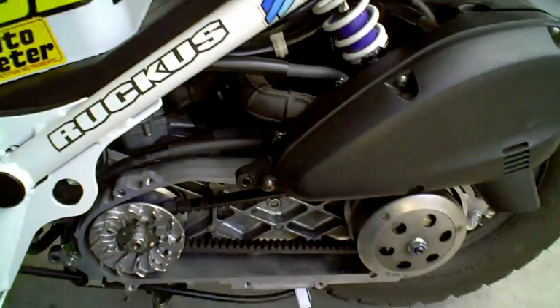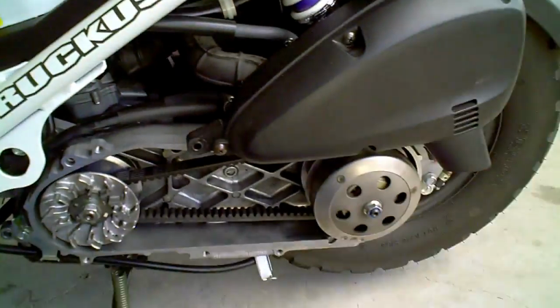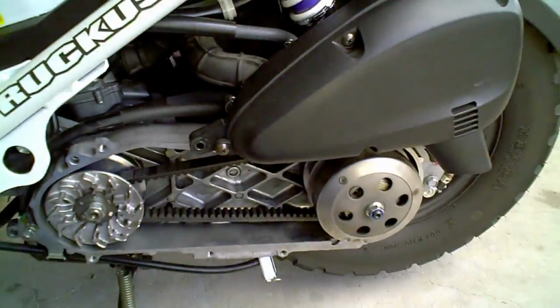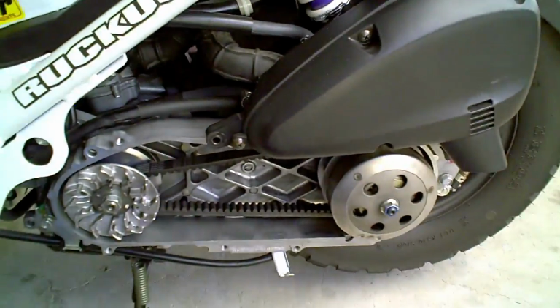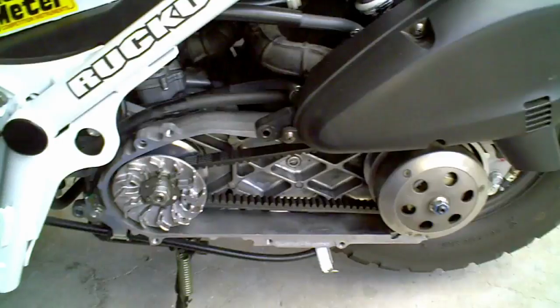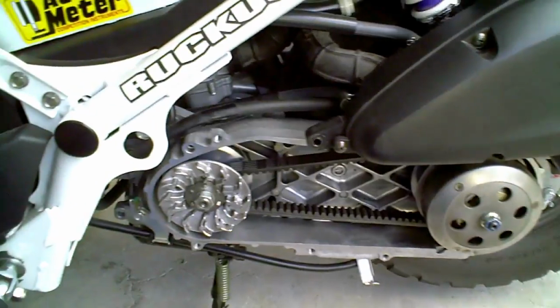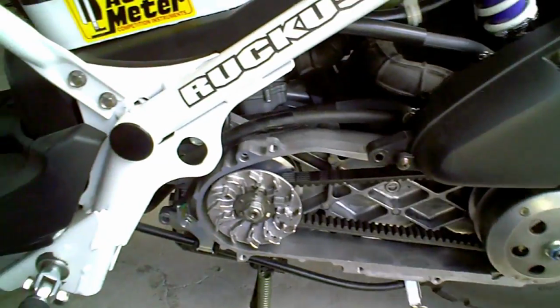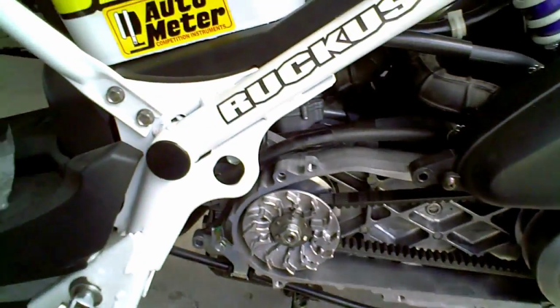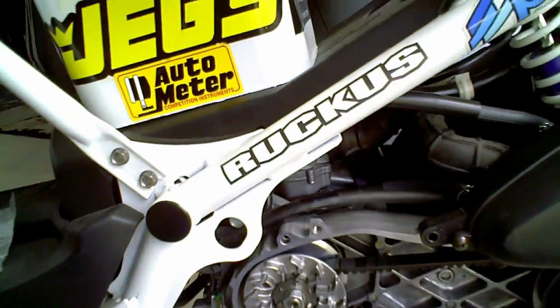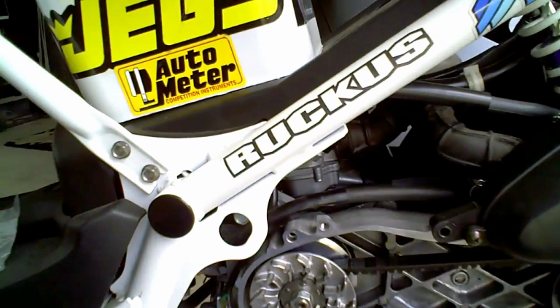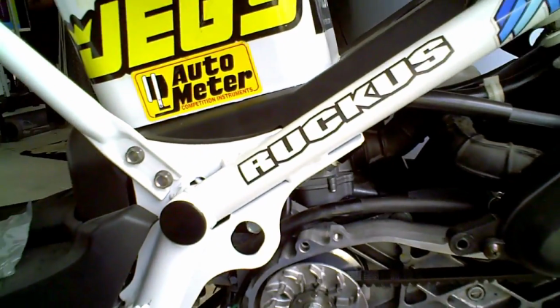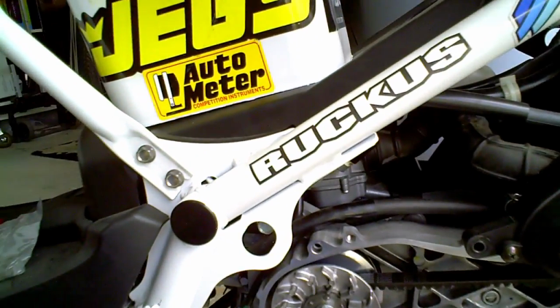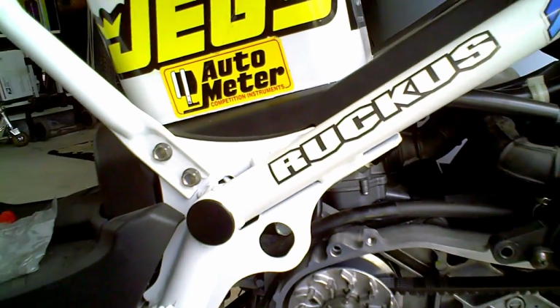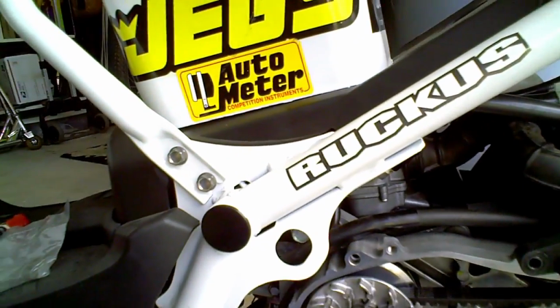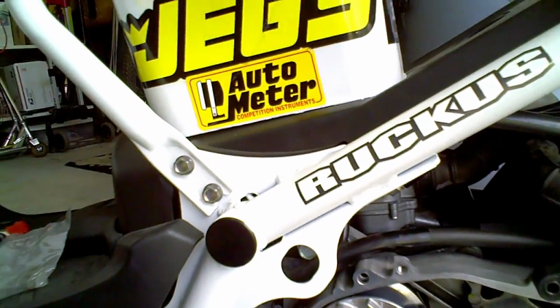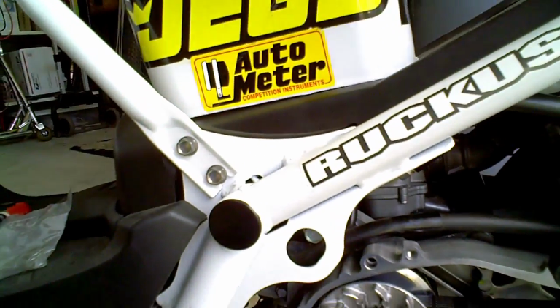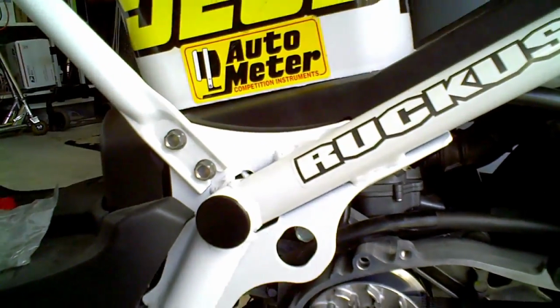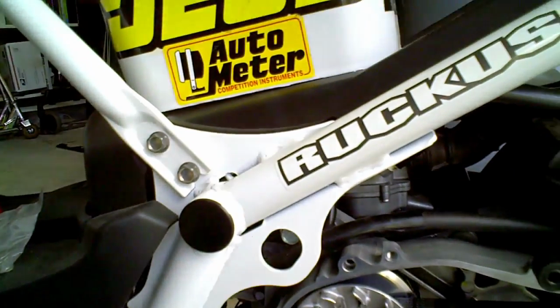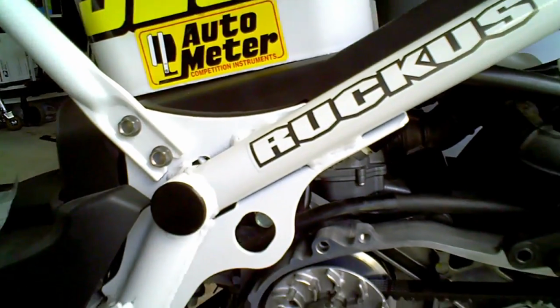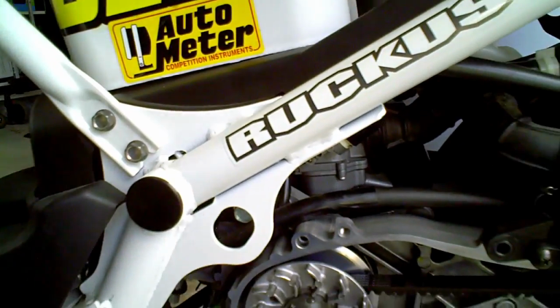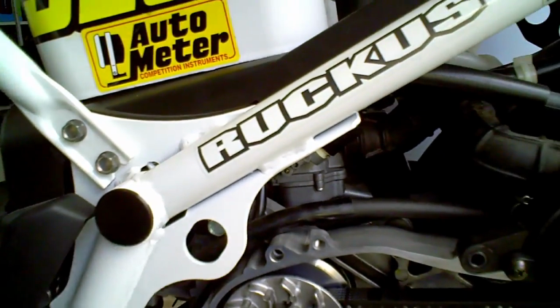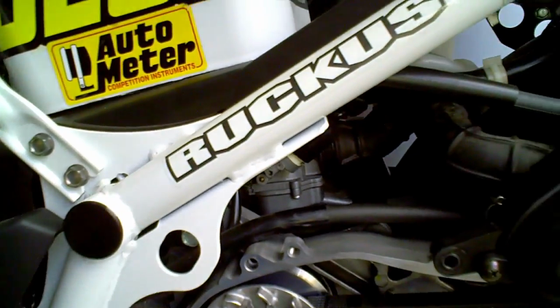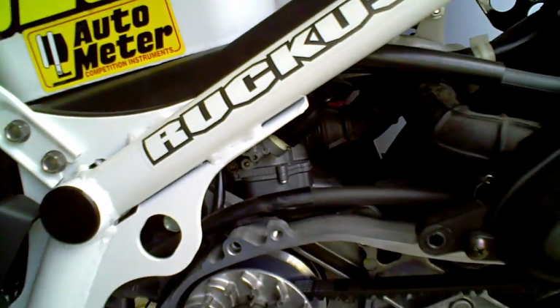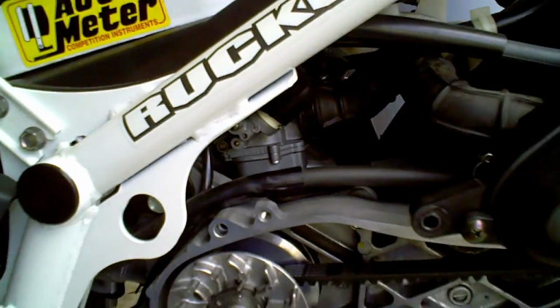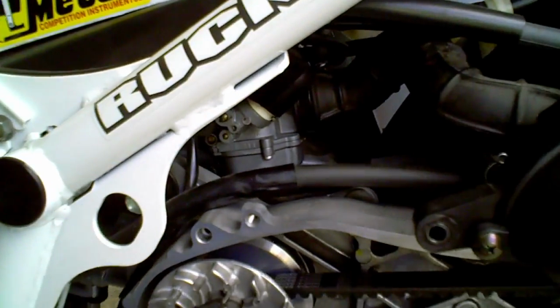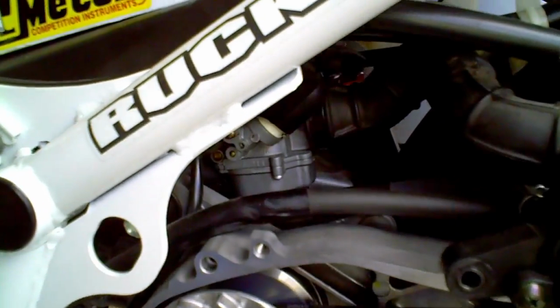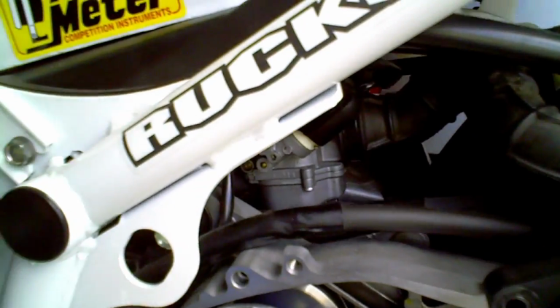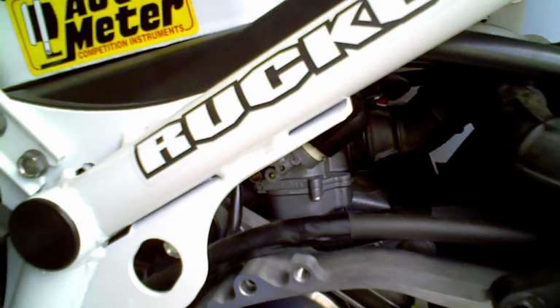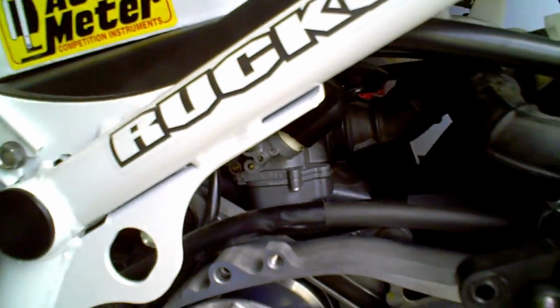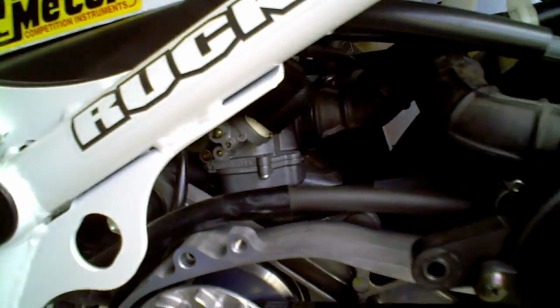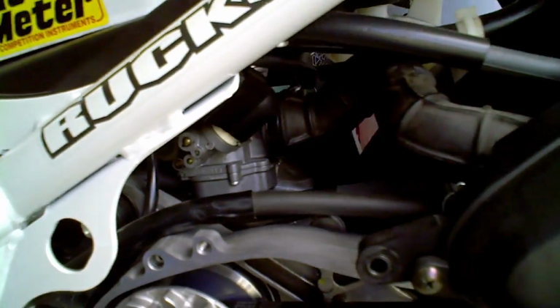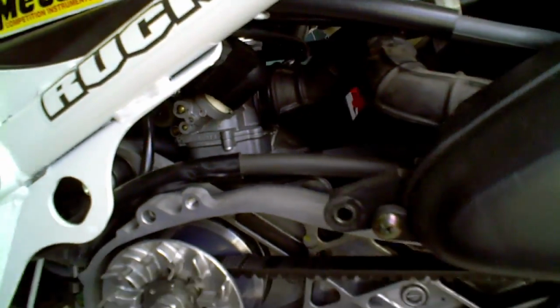Anyway, looks like she's working. At least nothing flew off and hit me in the head.